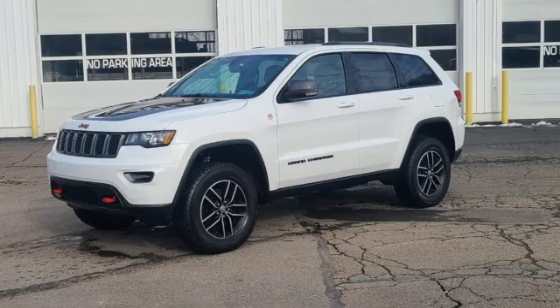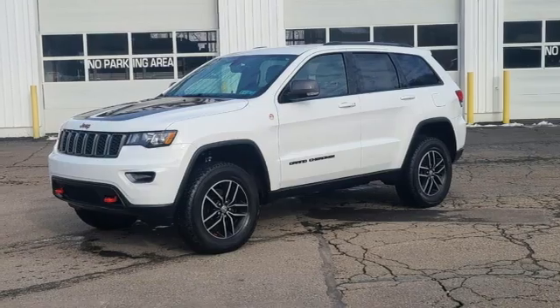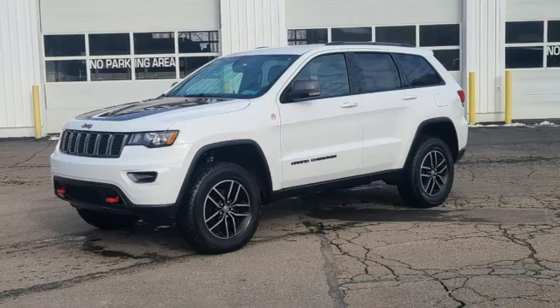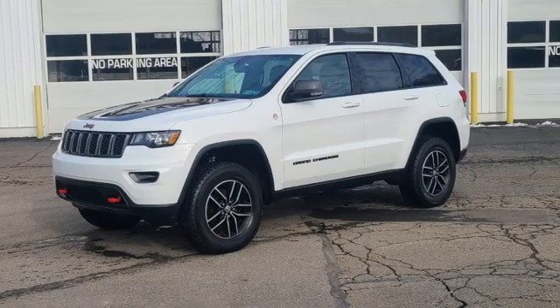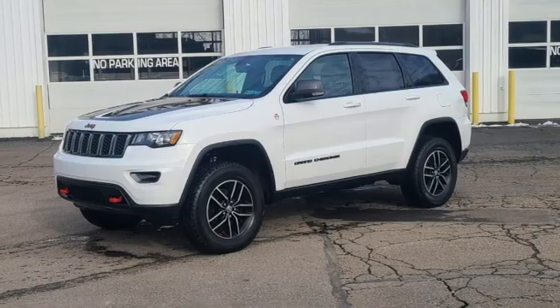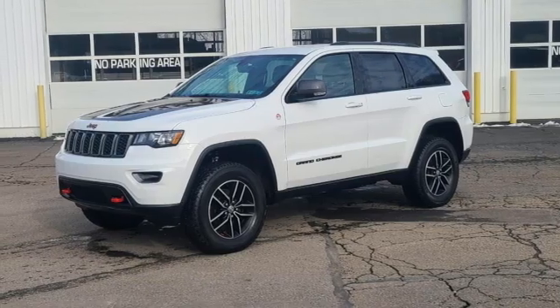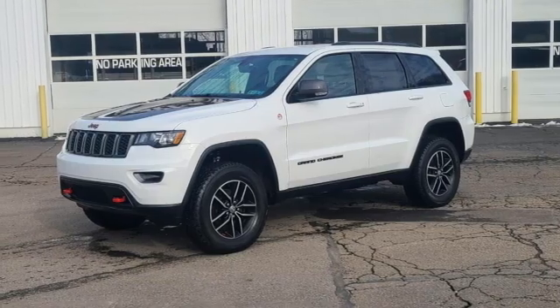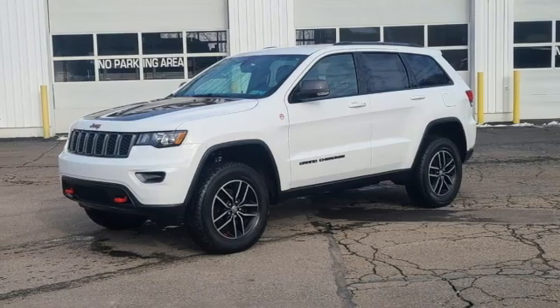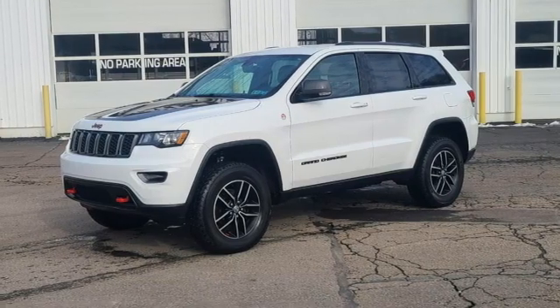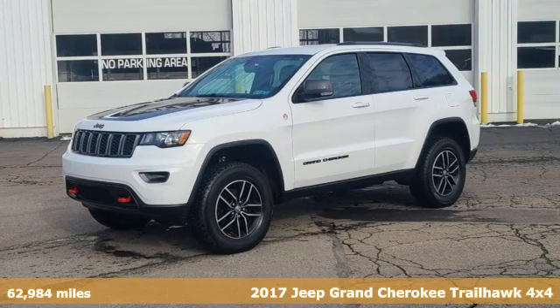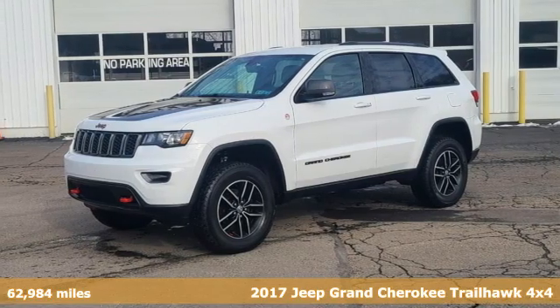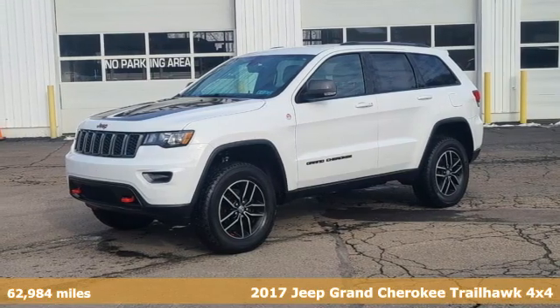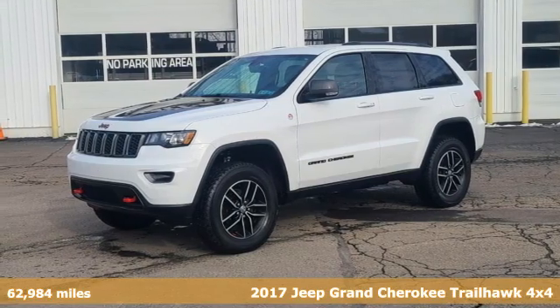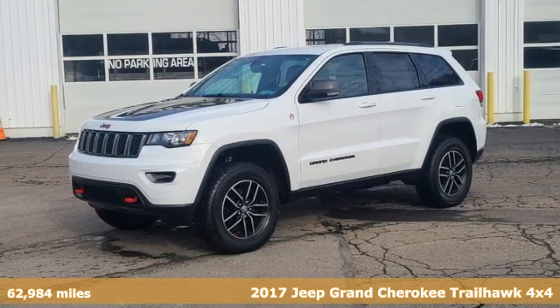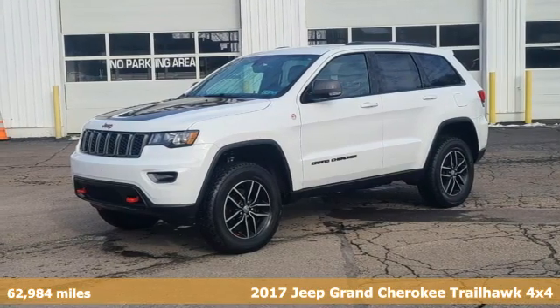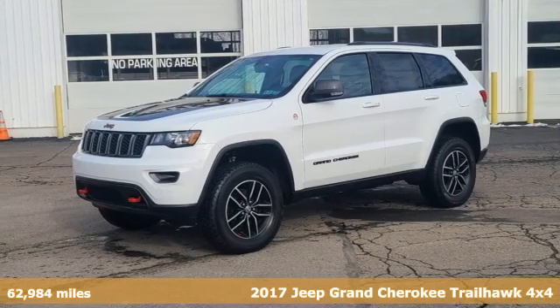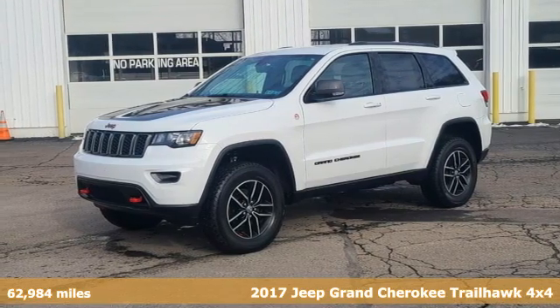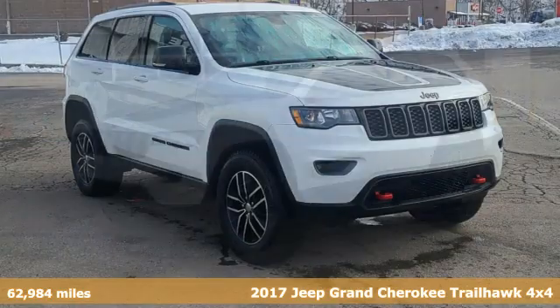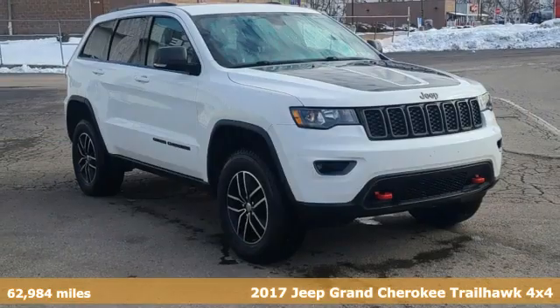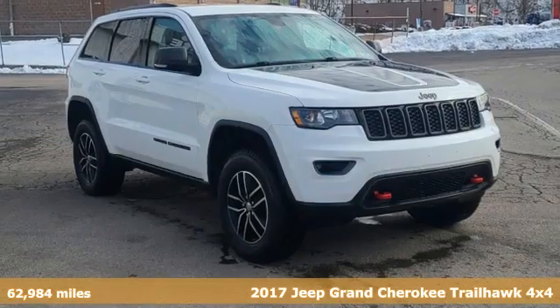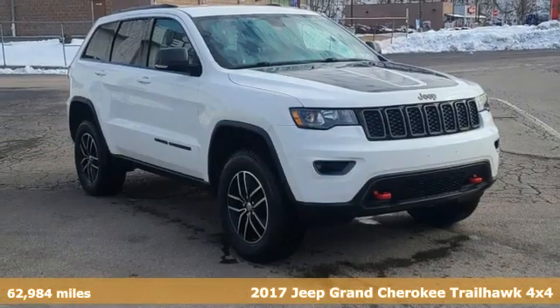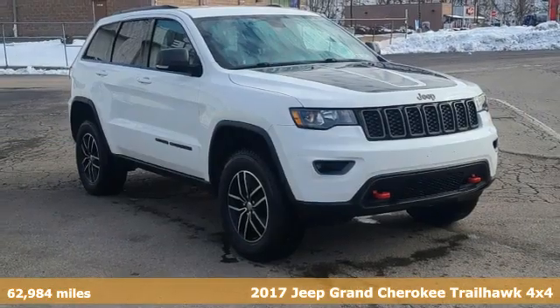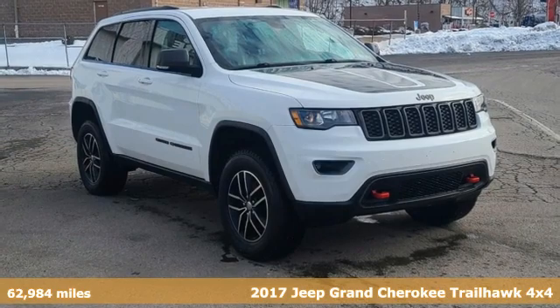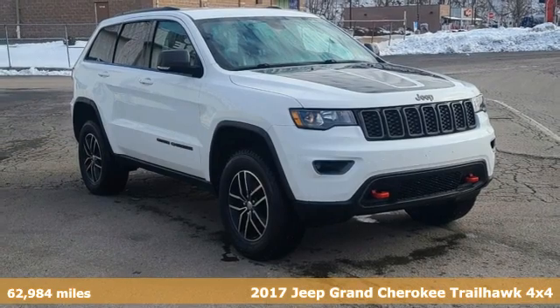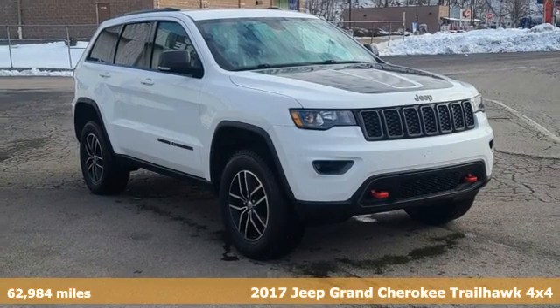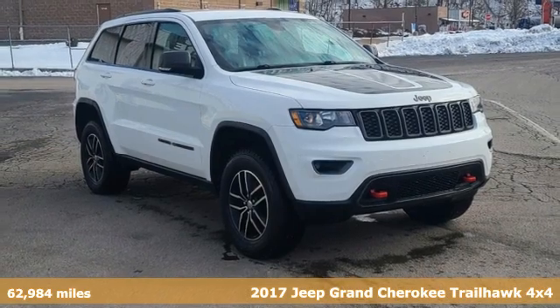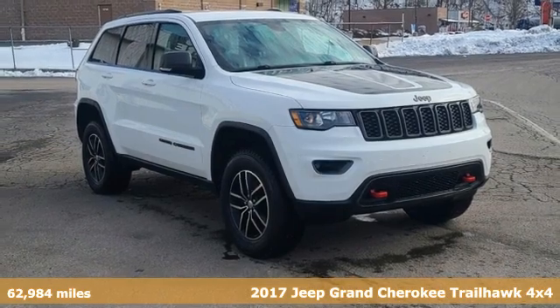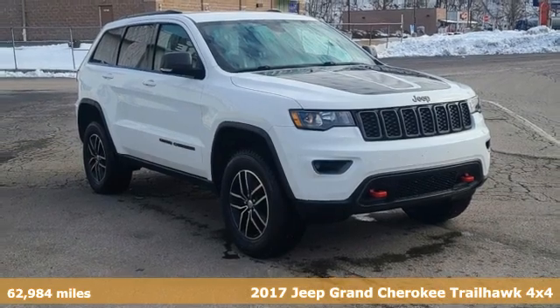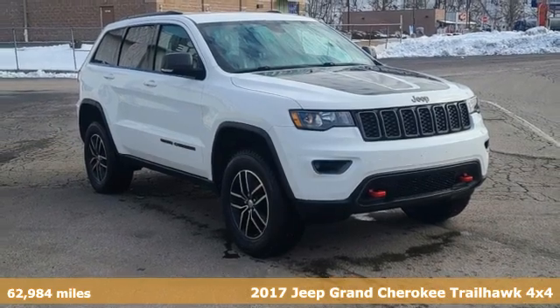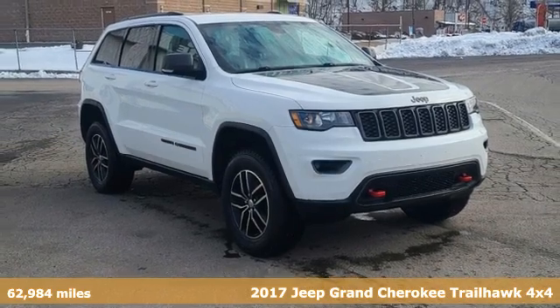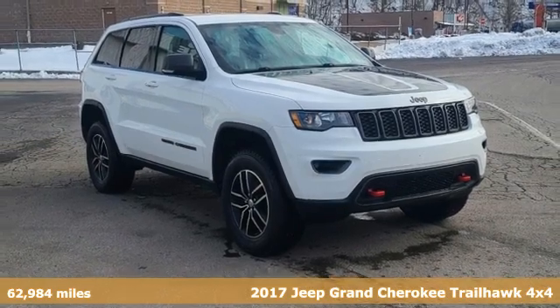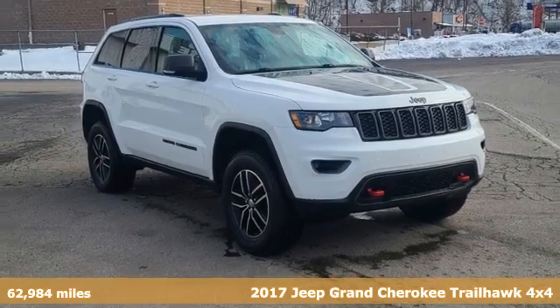It's a 2017 Jeep Grand Cherokee. Everywhere you want to go, anything you want to do, Jeep takes you there.